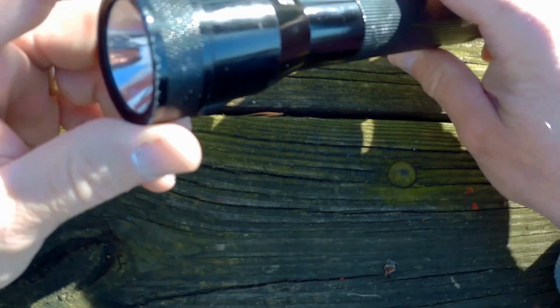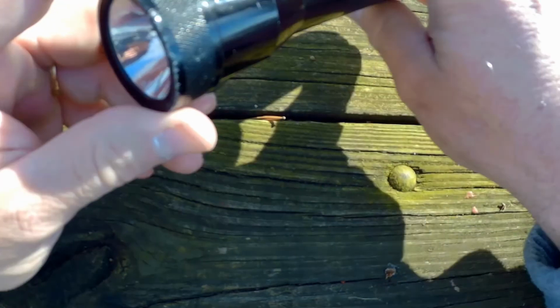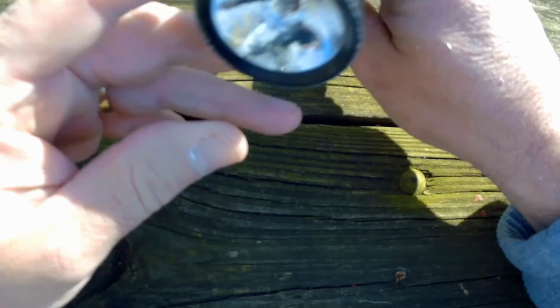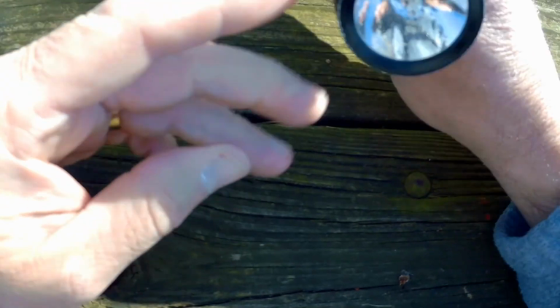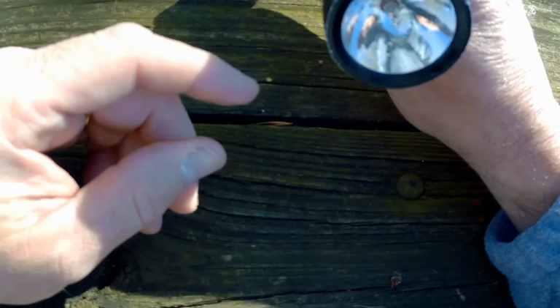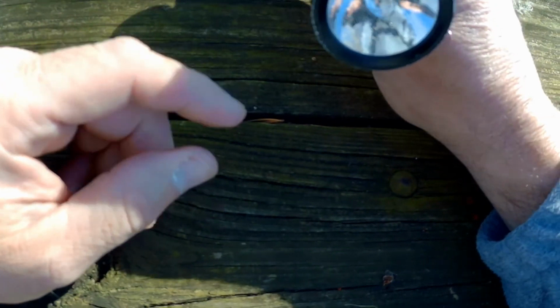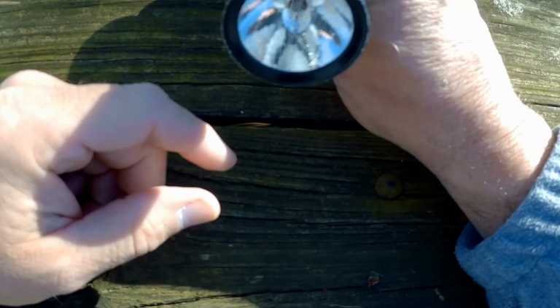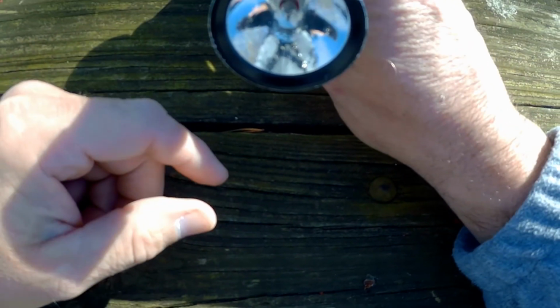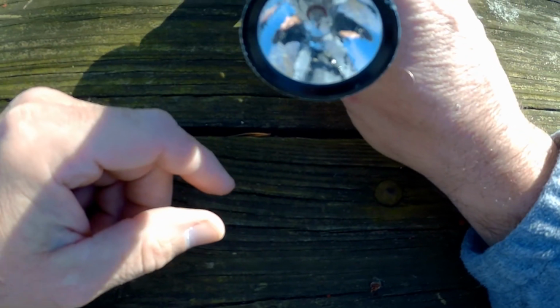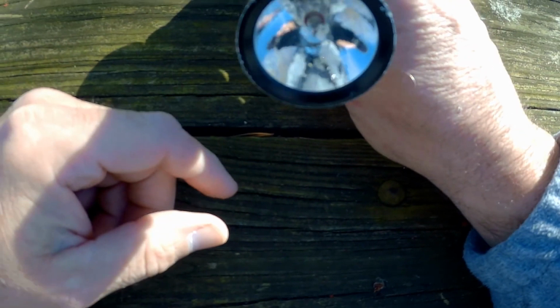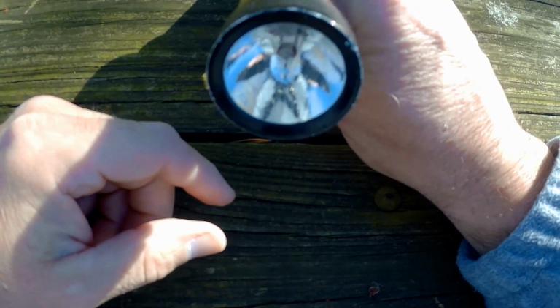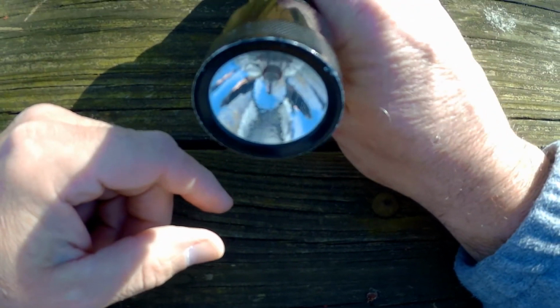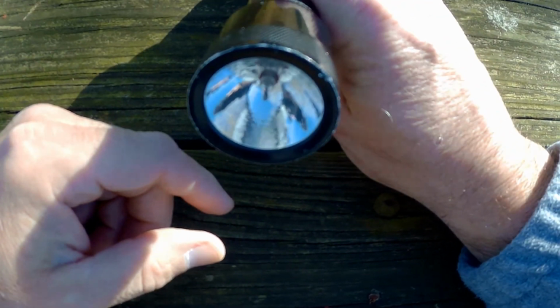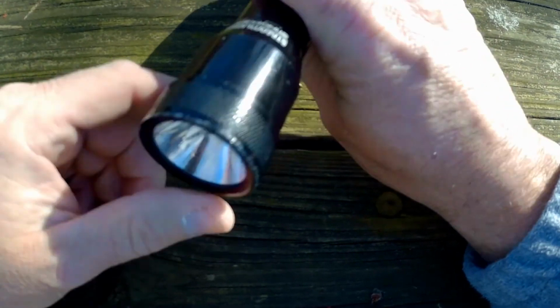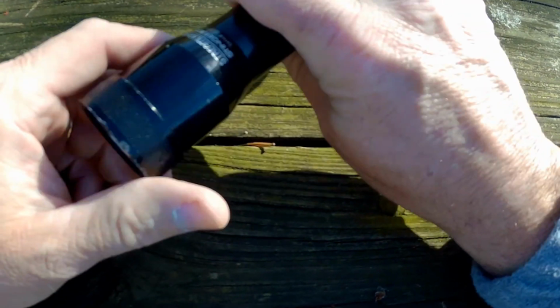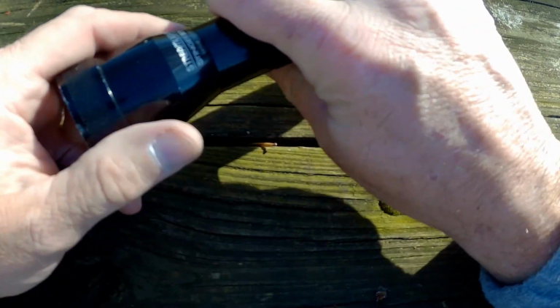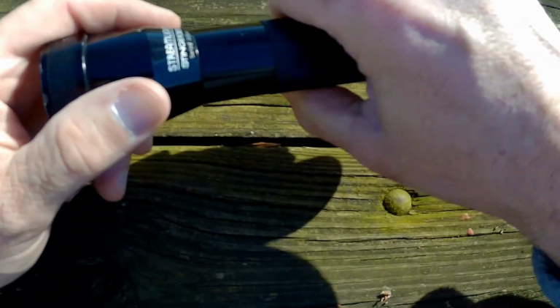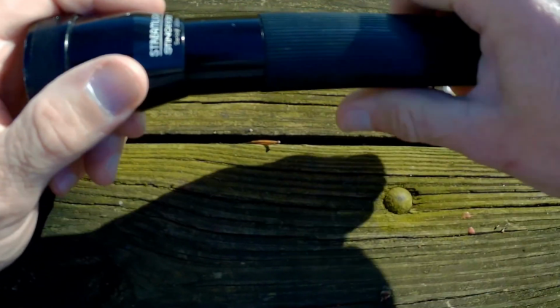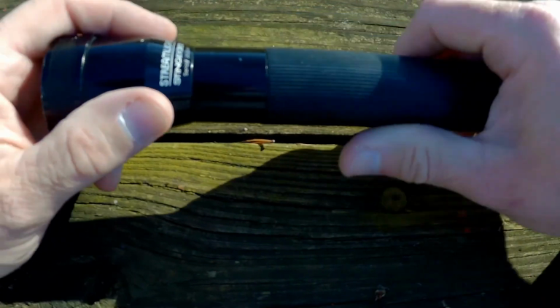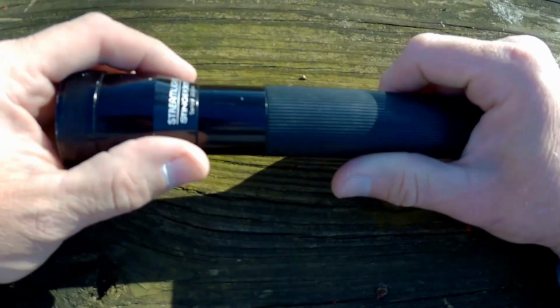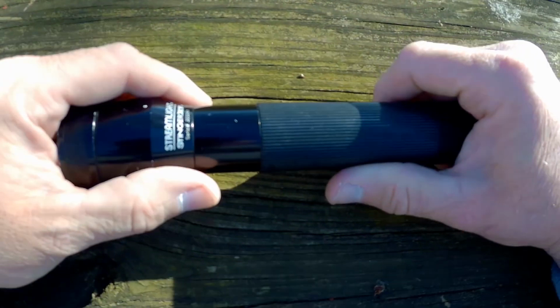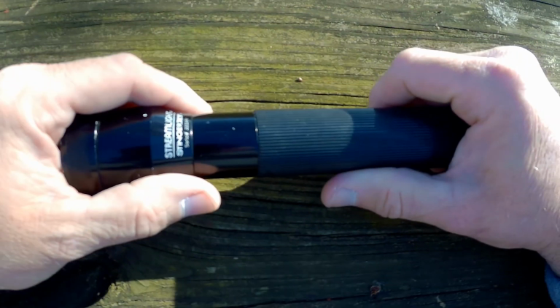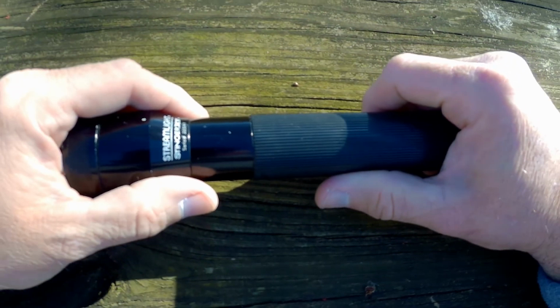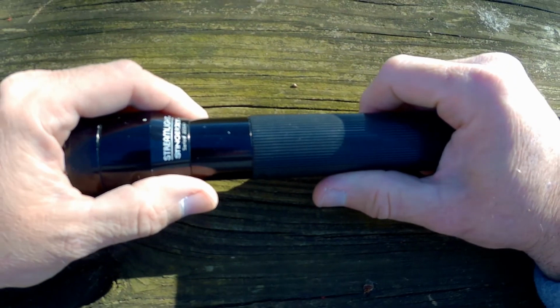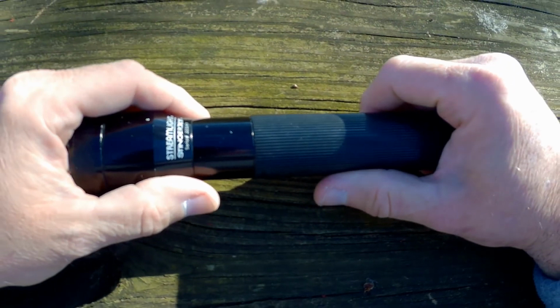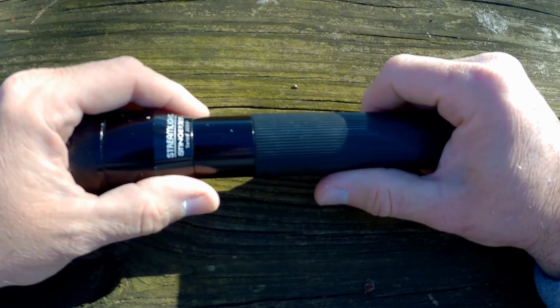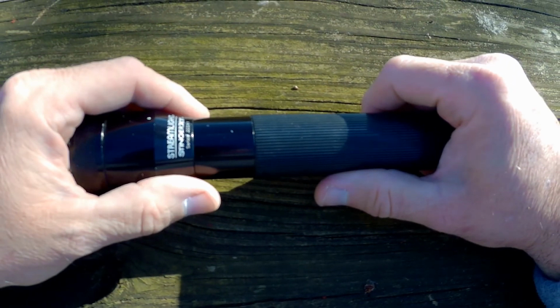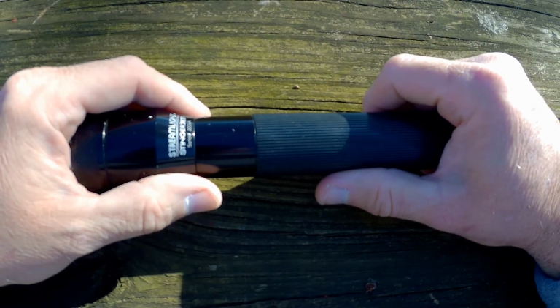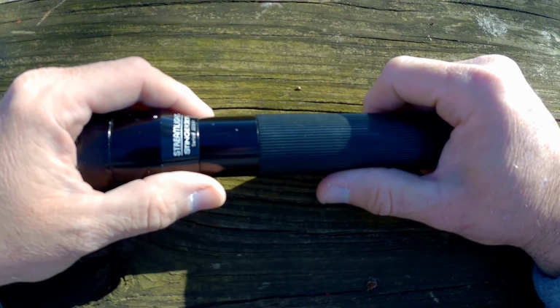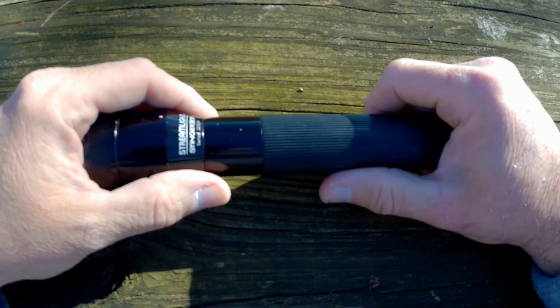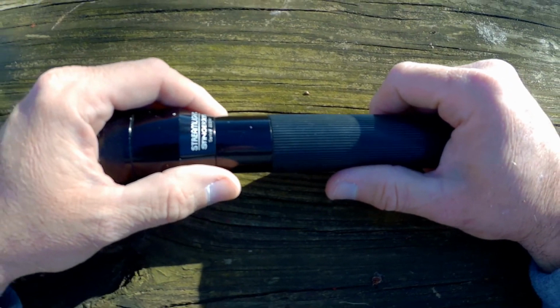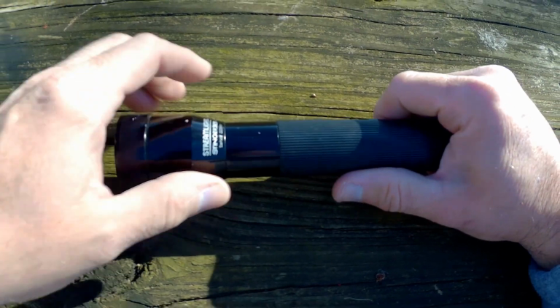This is the halogen one. They do make an LED one as well.